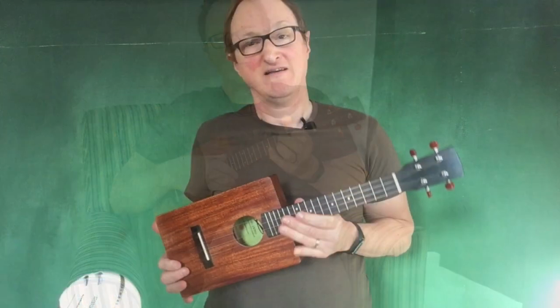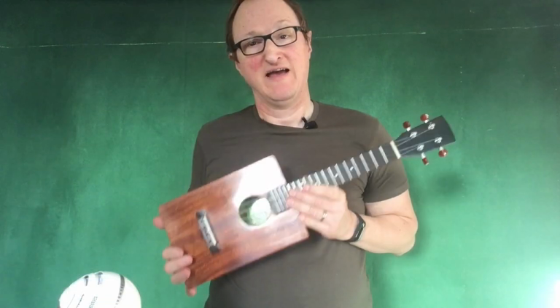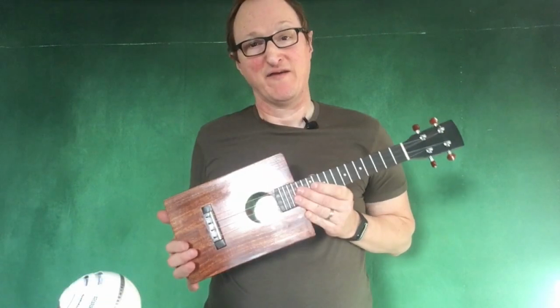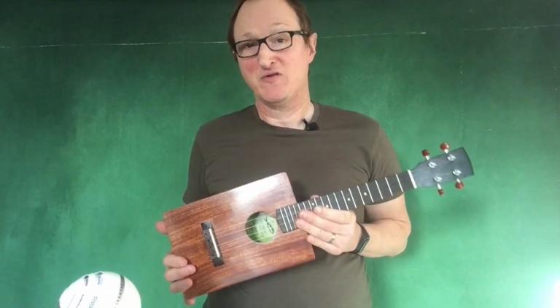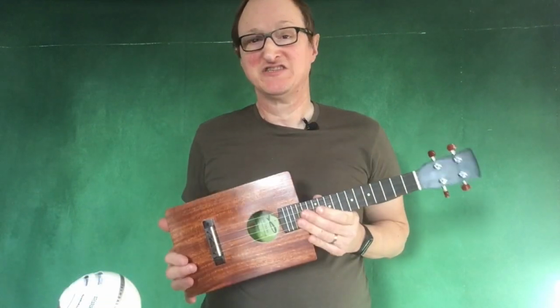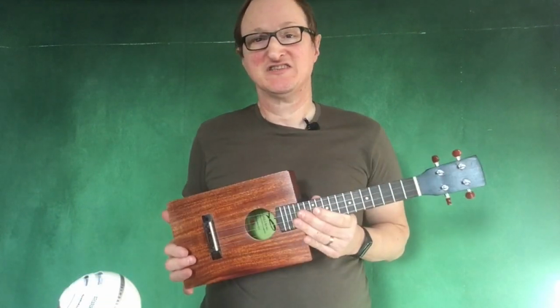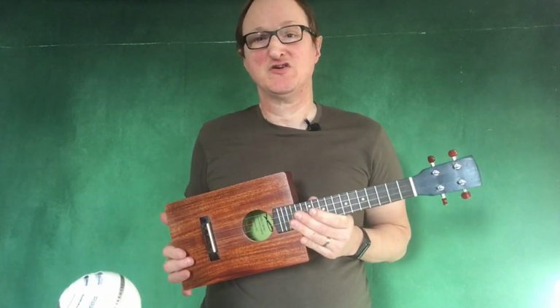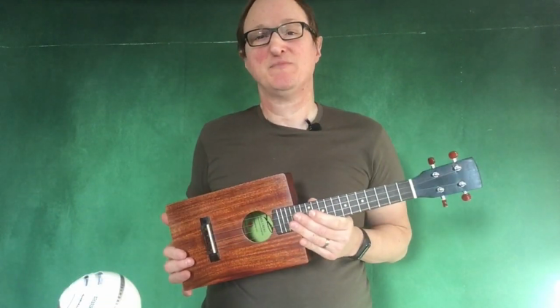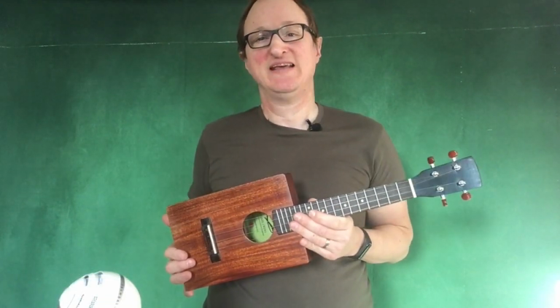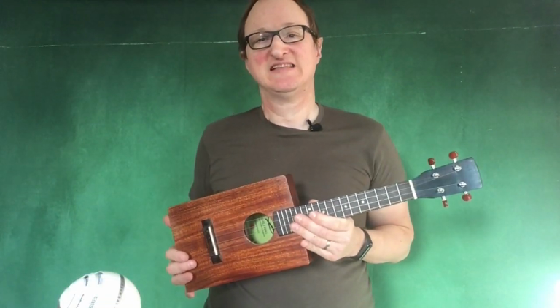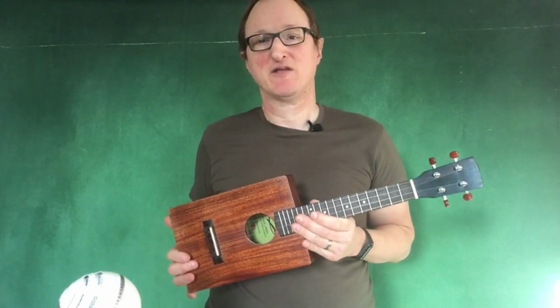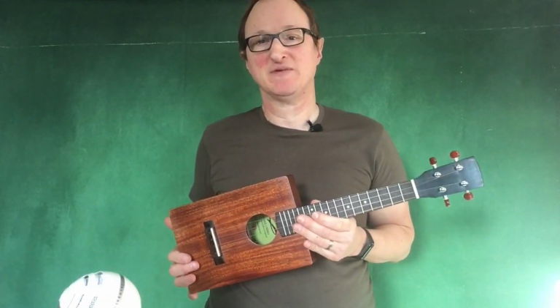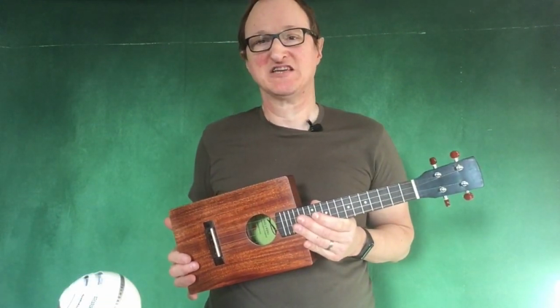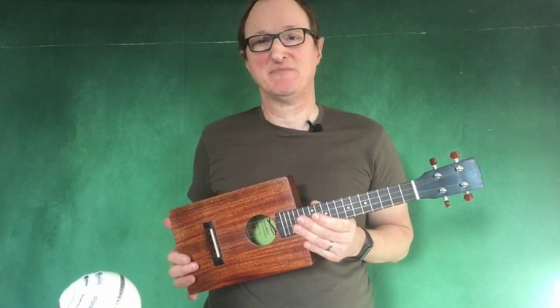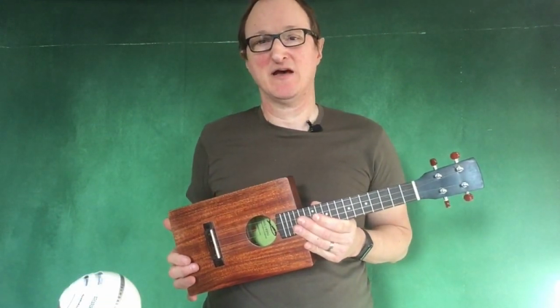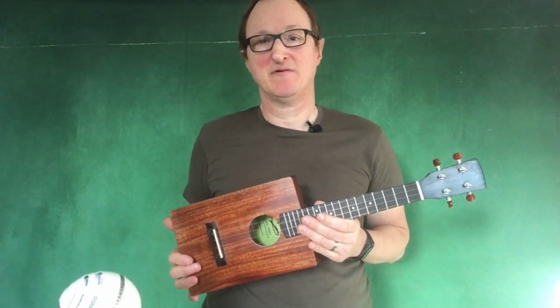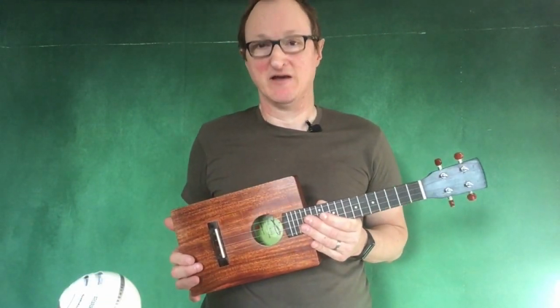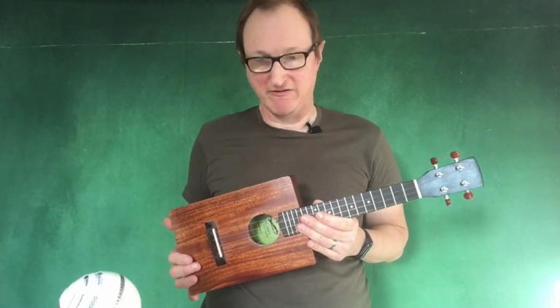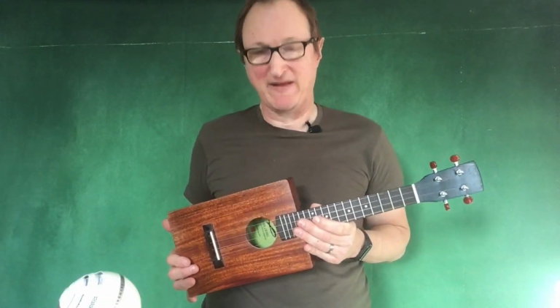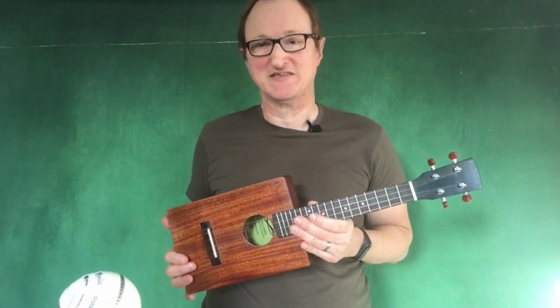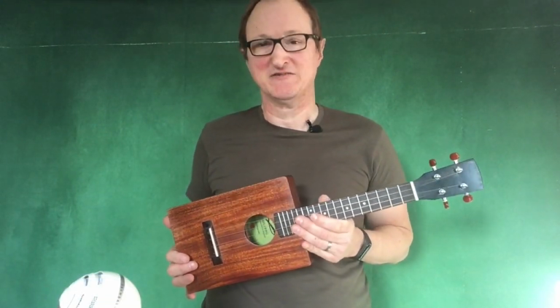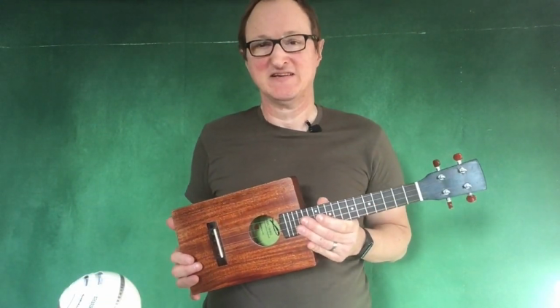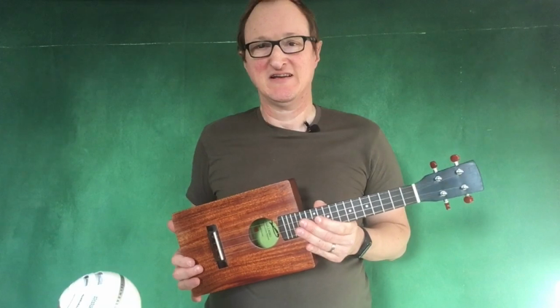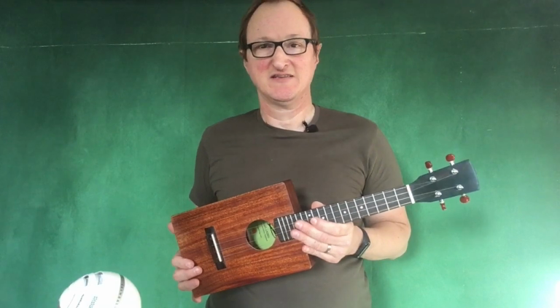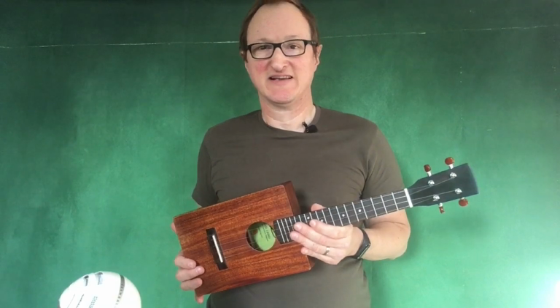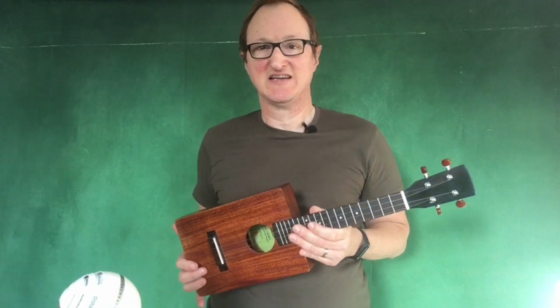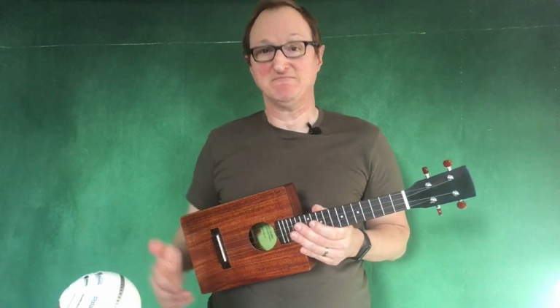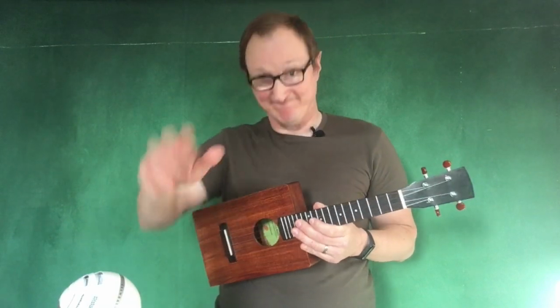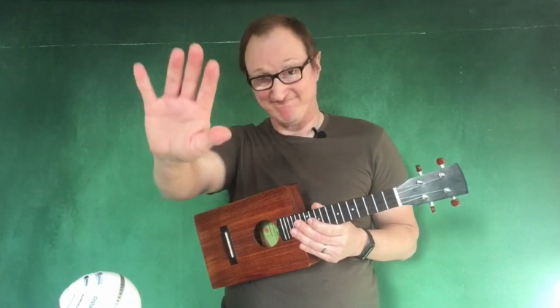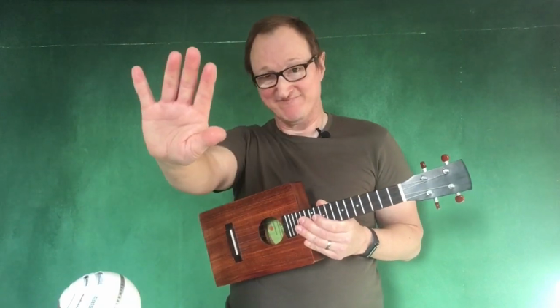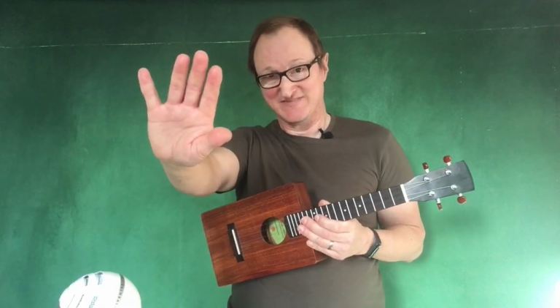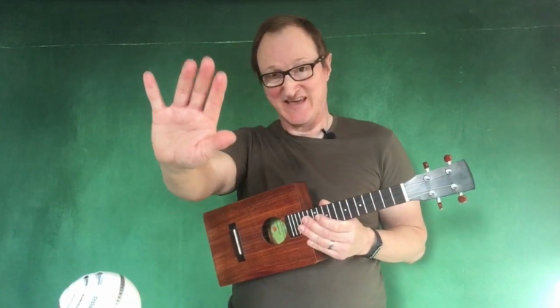If you have any questions at all, please leave them in the comment section below and I'll get right back to you. Until next time, take care.